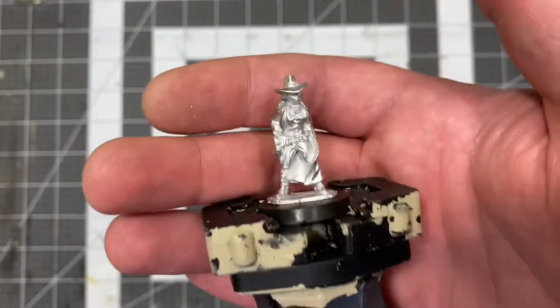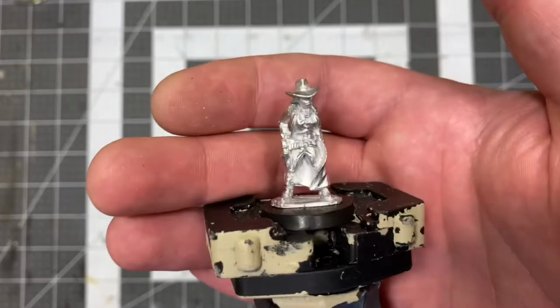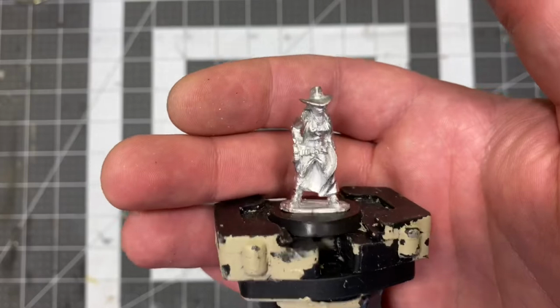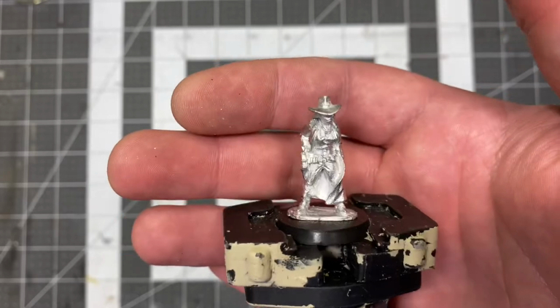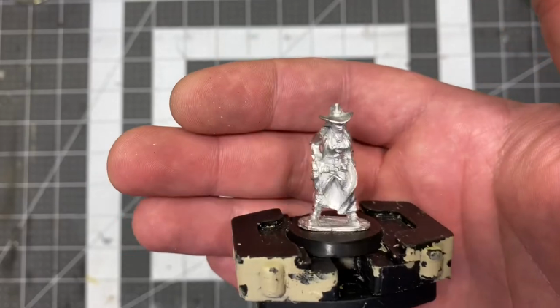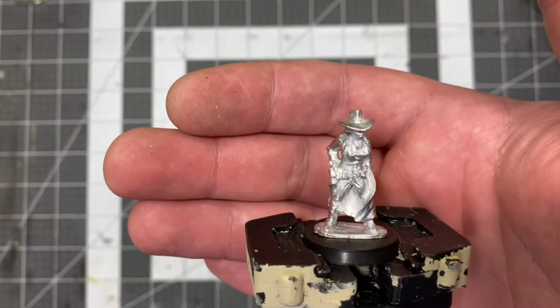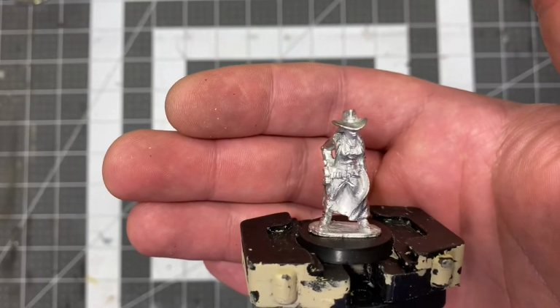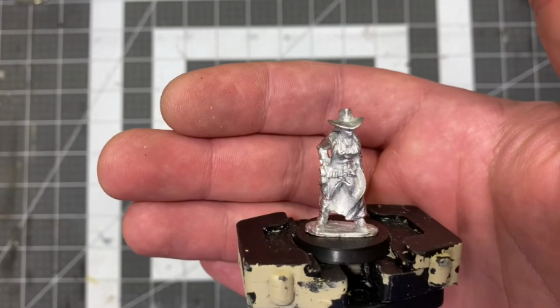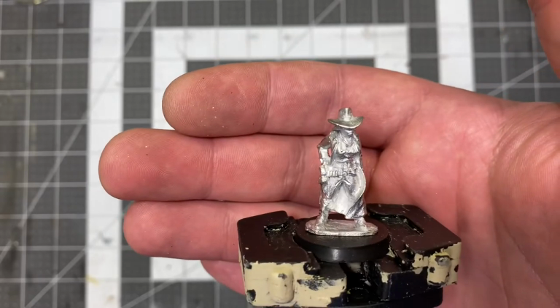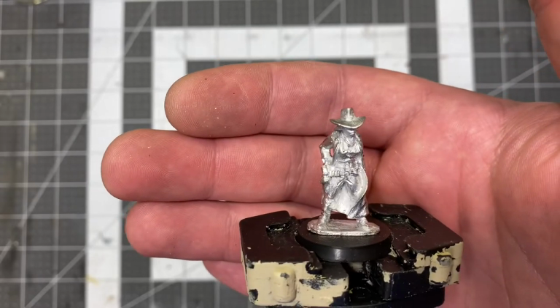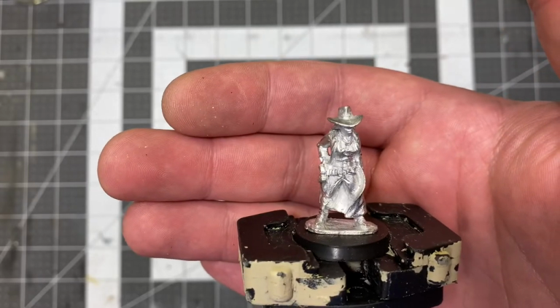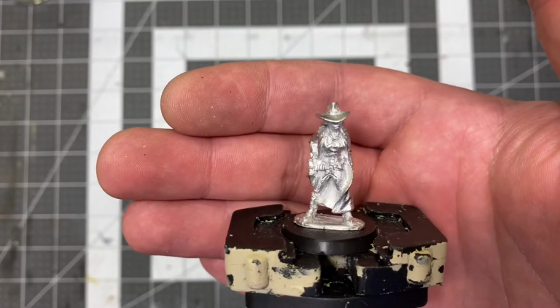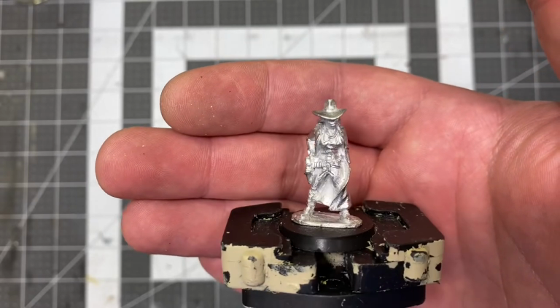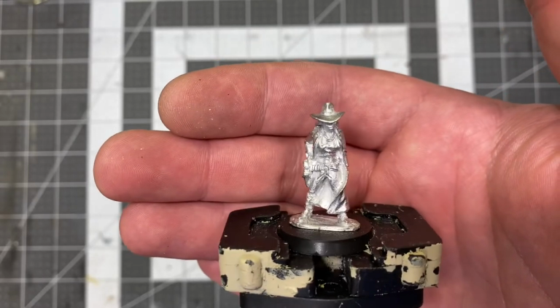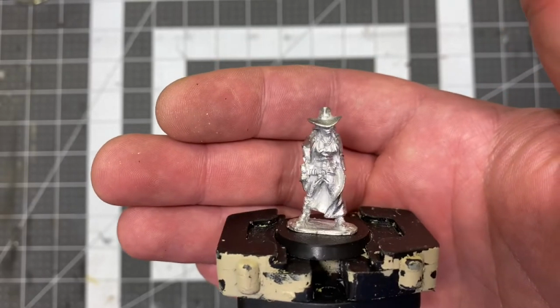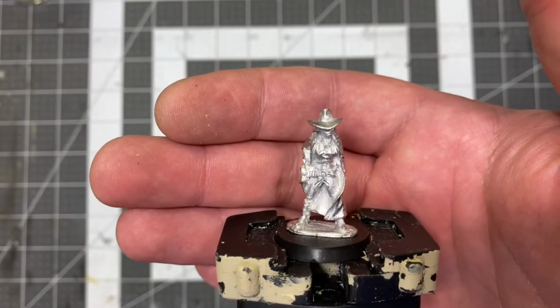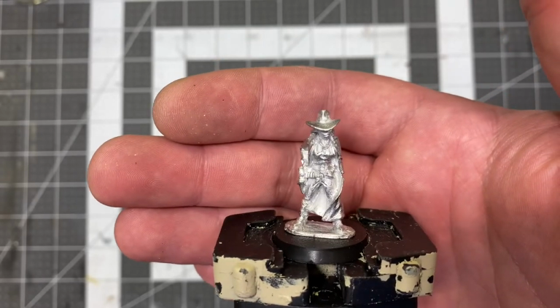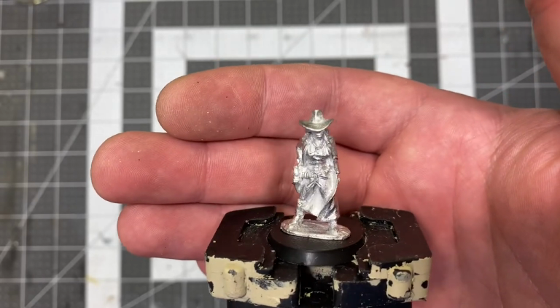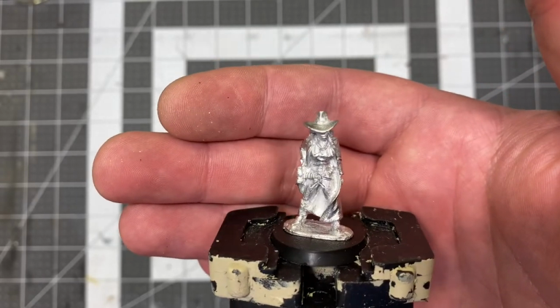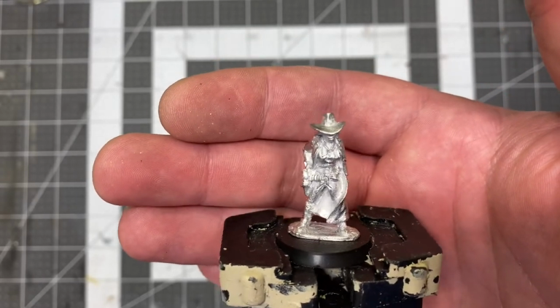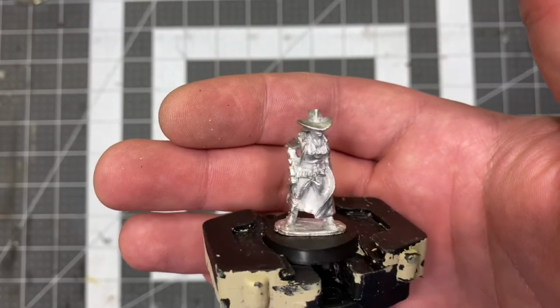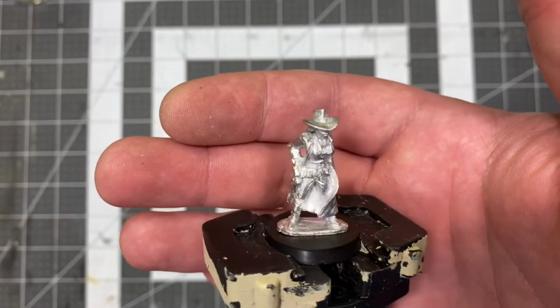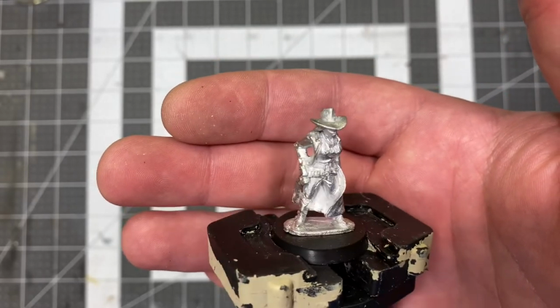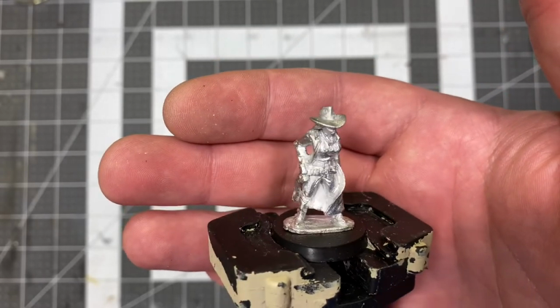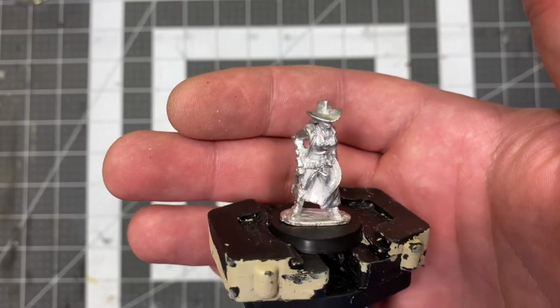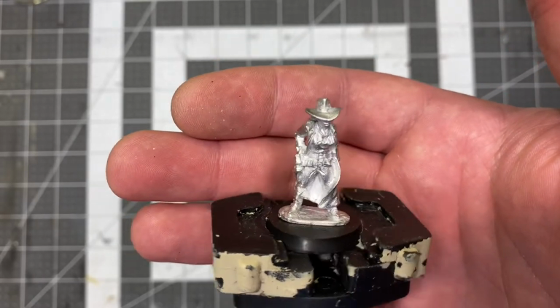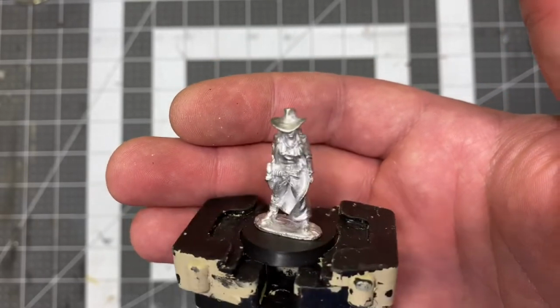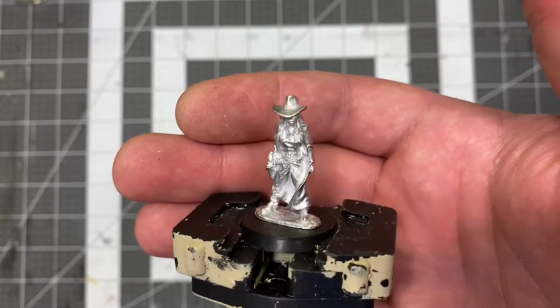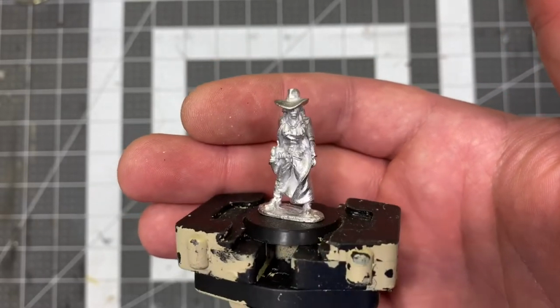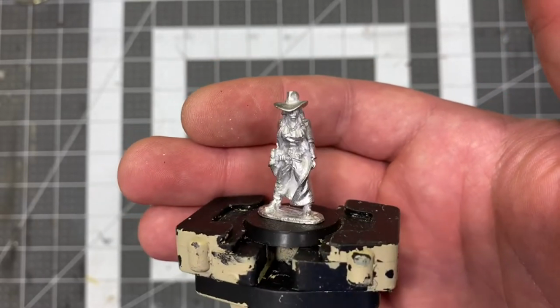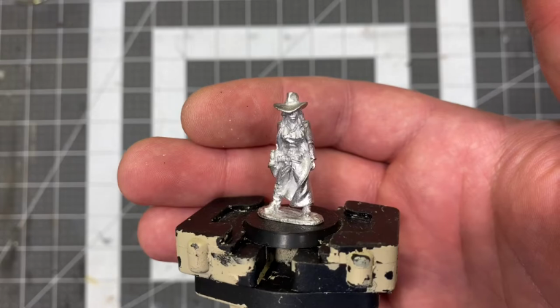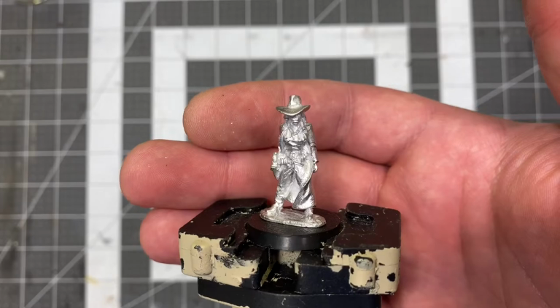Couldn't be happier with this one. There she is, out of the package, cleaned up and ready for painting.